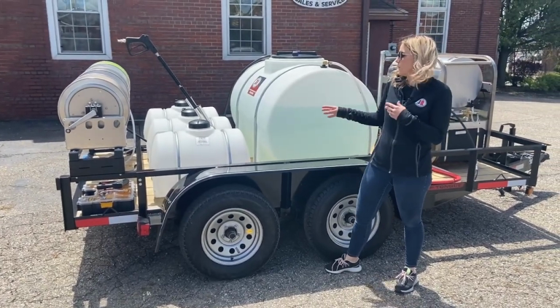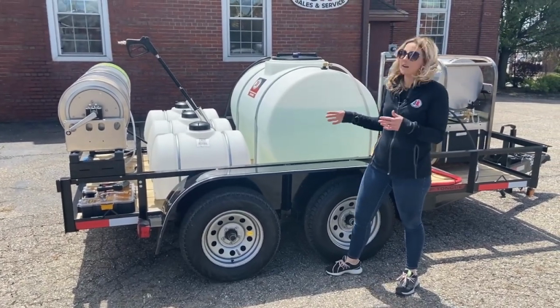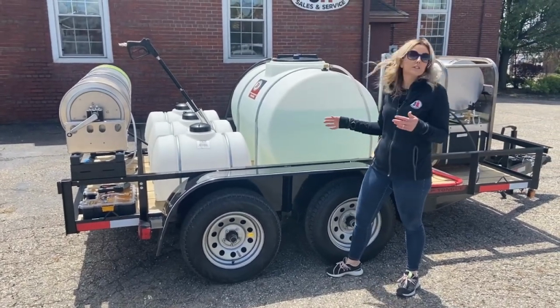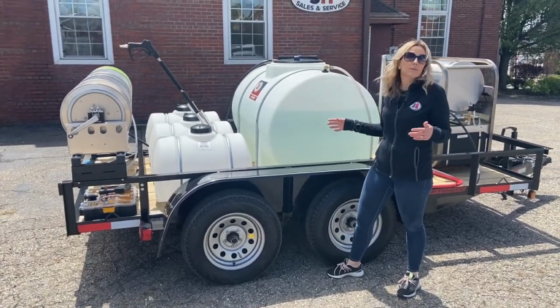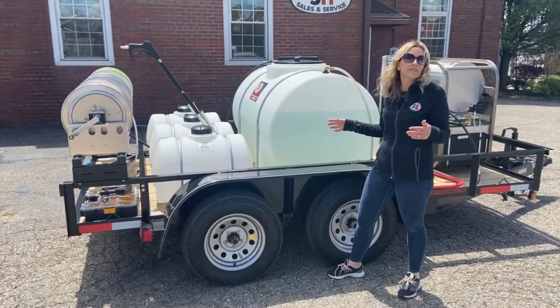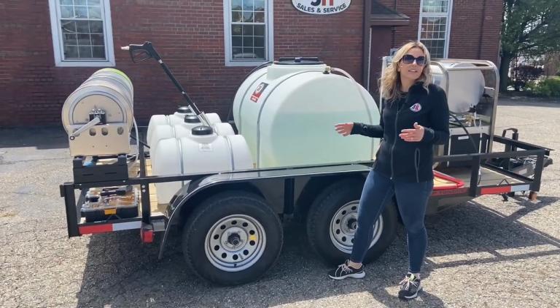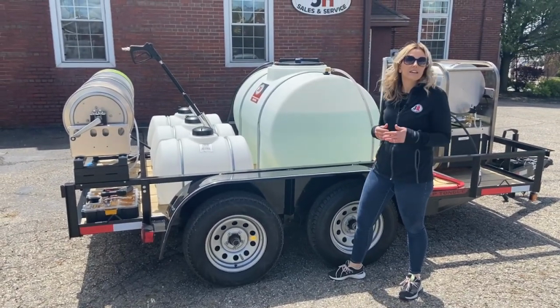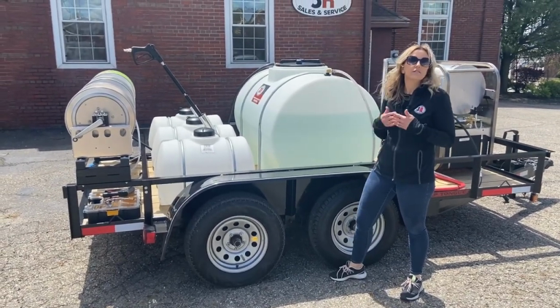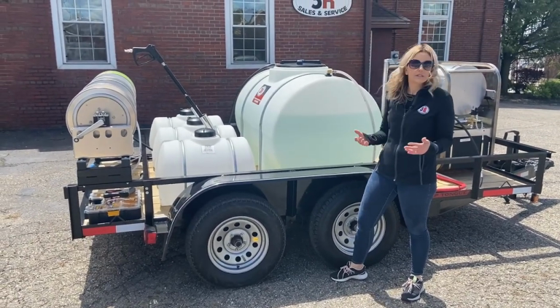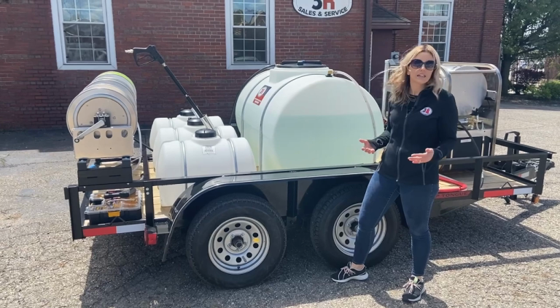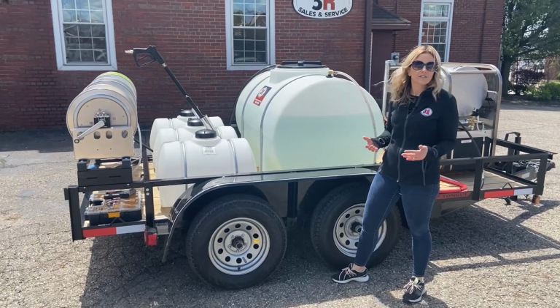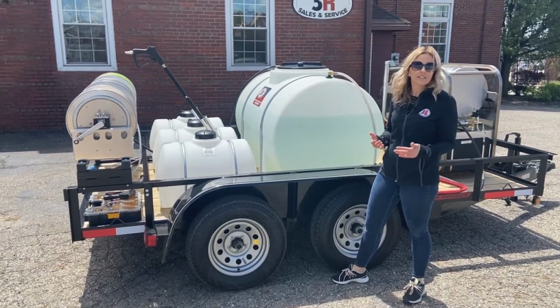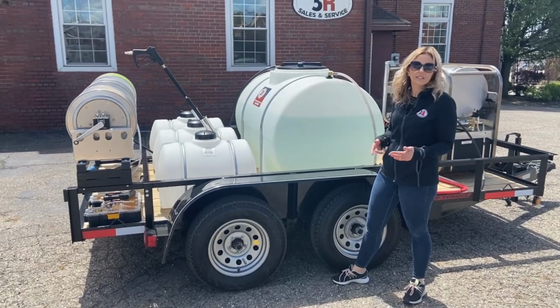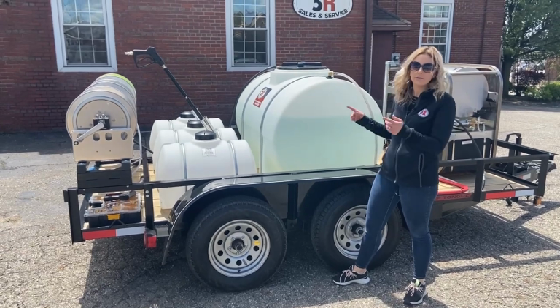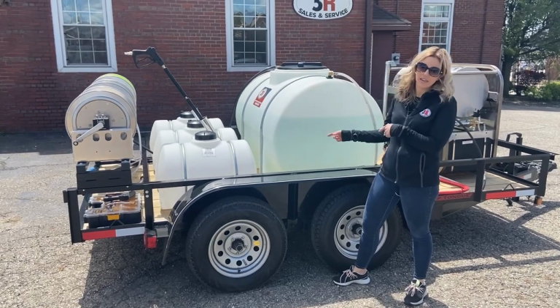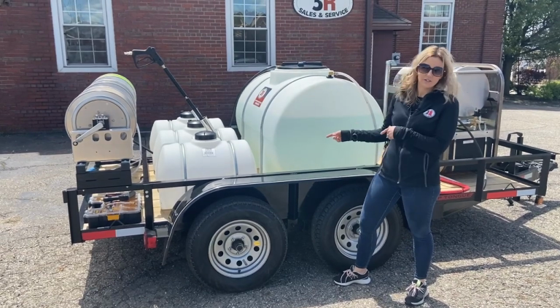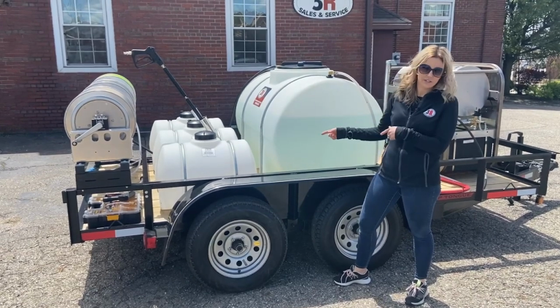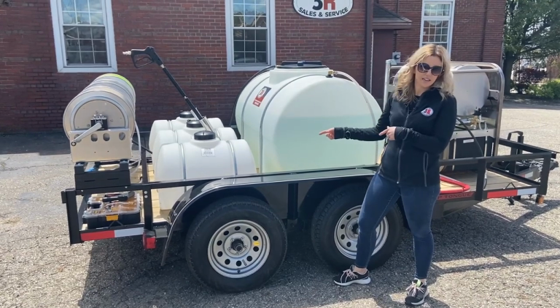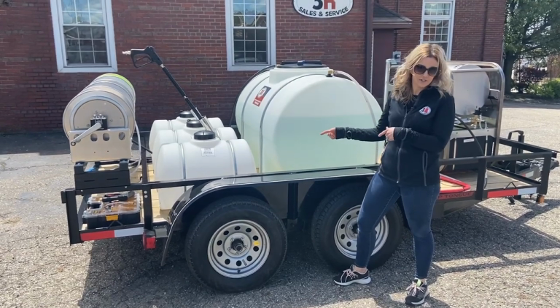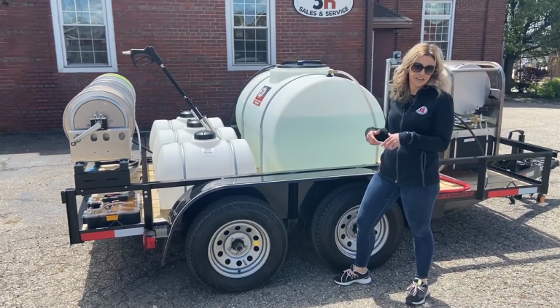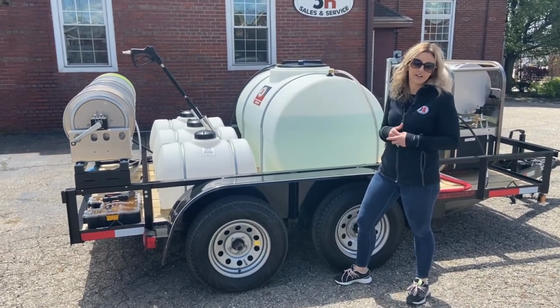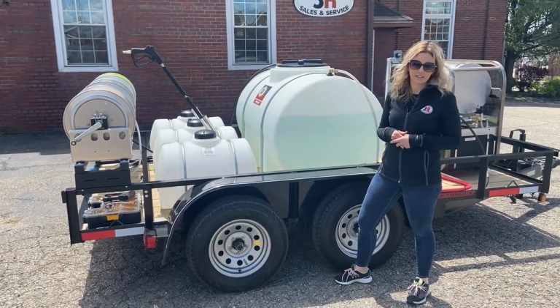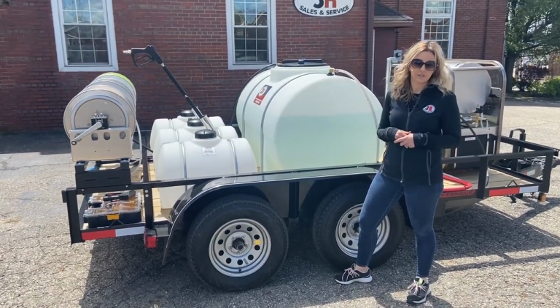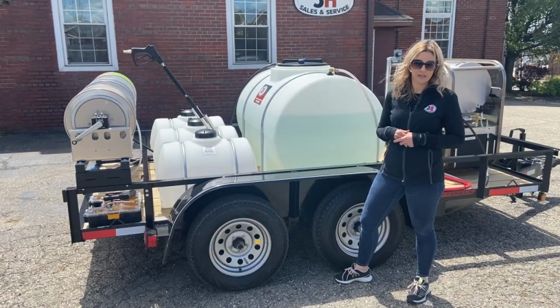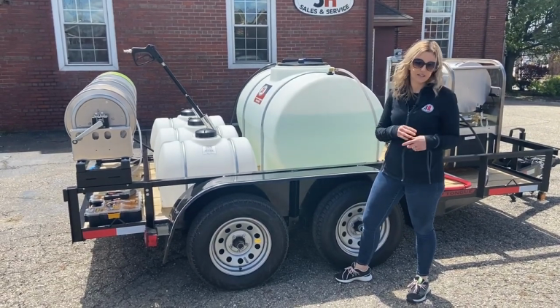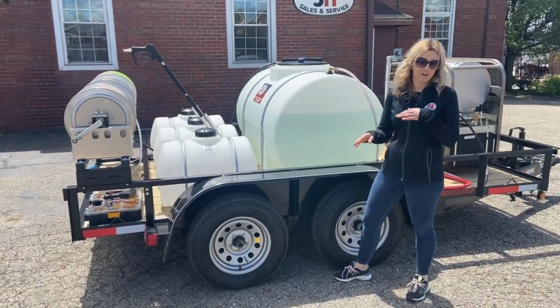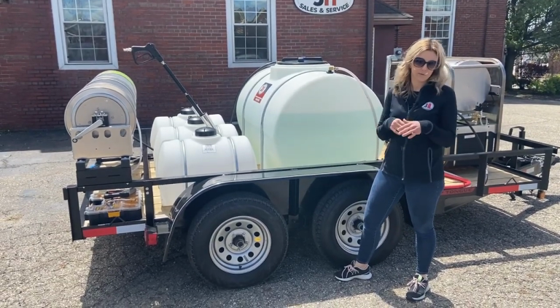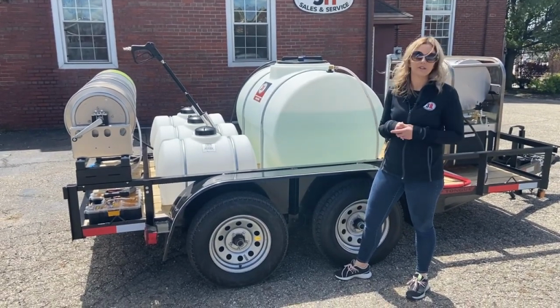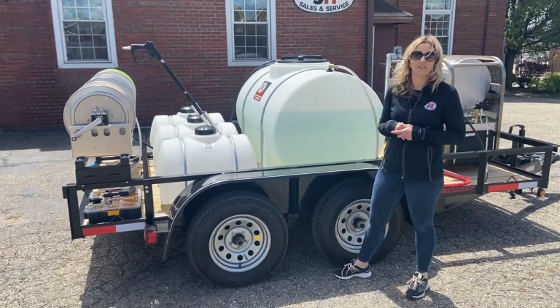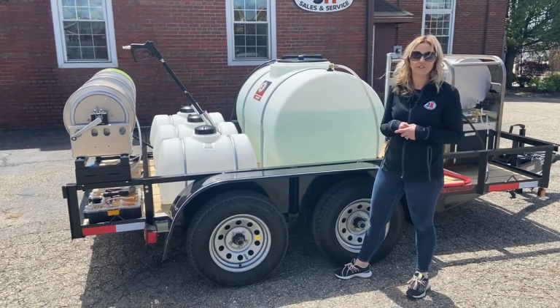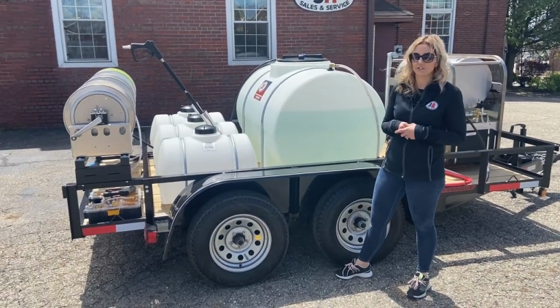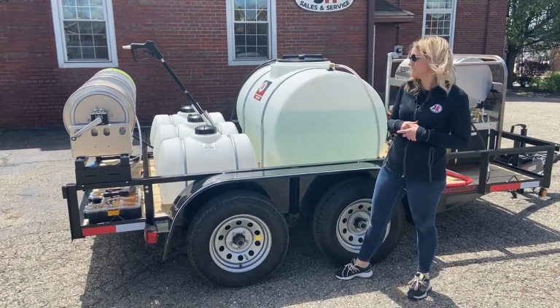Whenever it's warm enough outside and you don't need an antifreeze system, you can use this extra tank as a soap tank and draw from three different detergents.